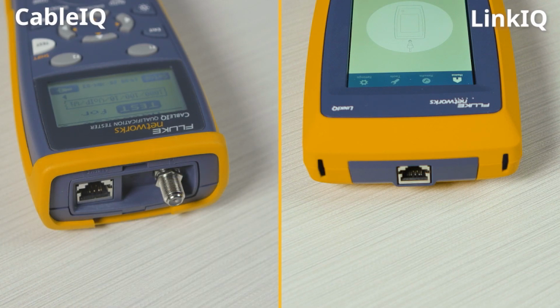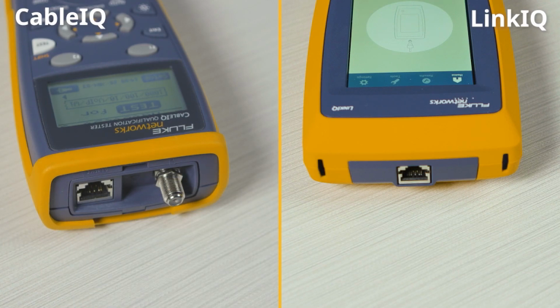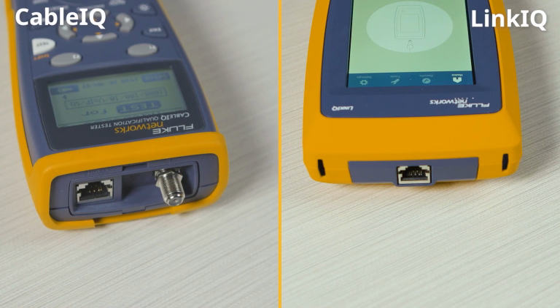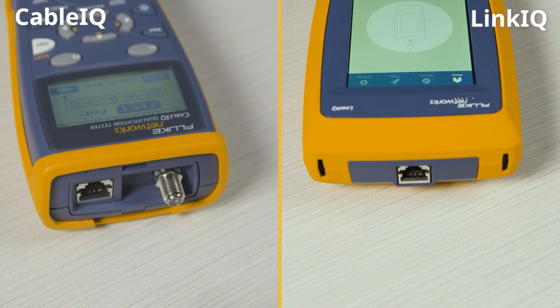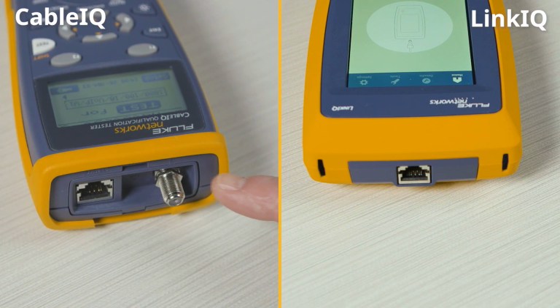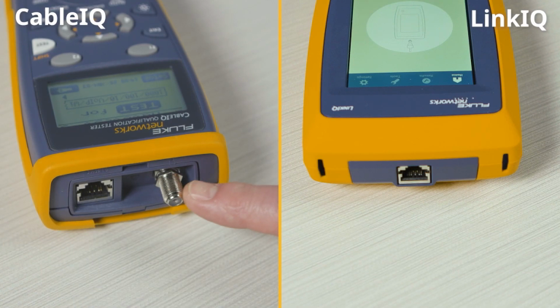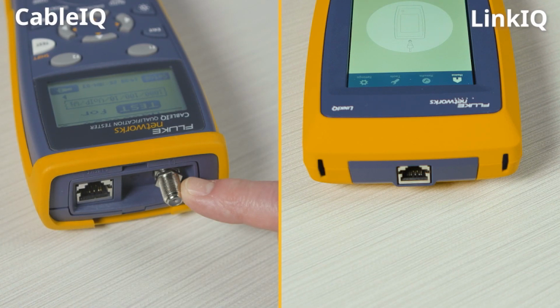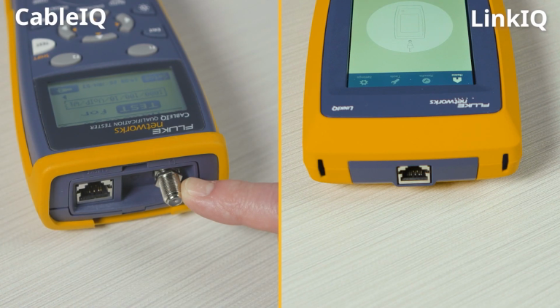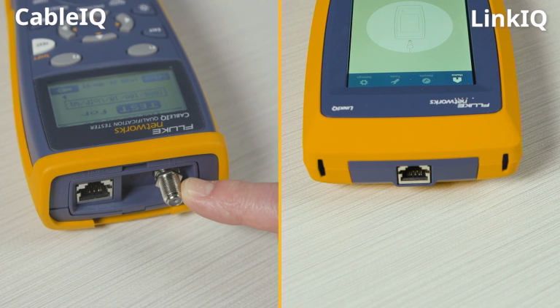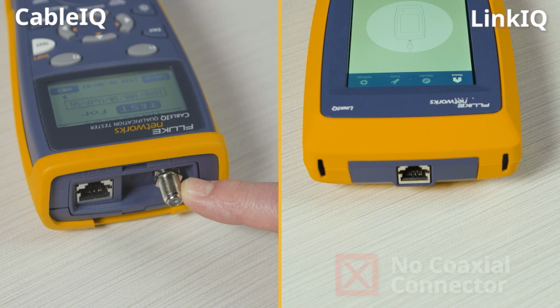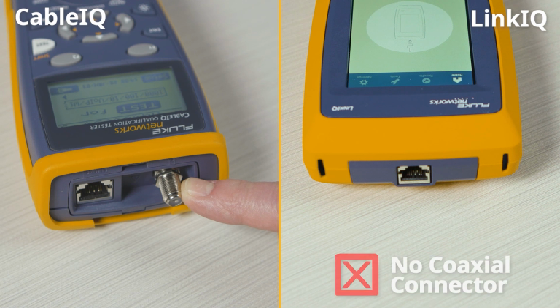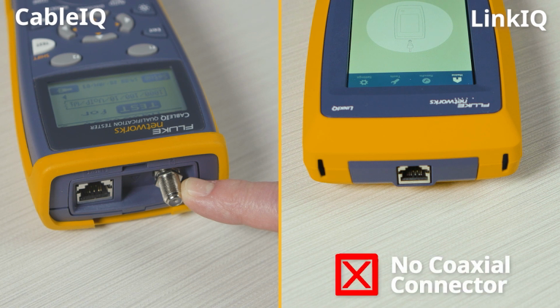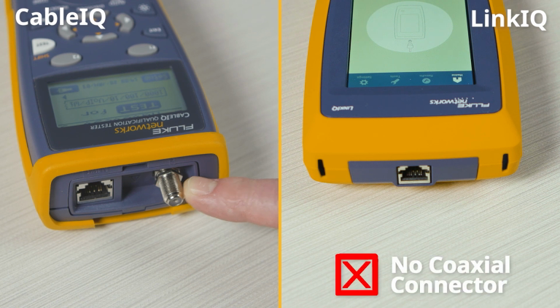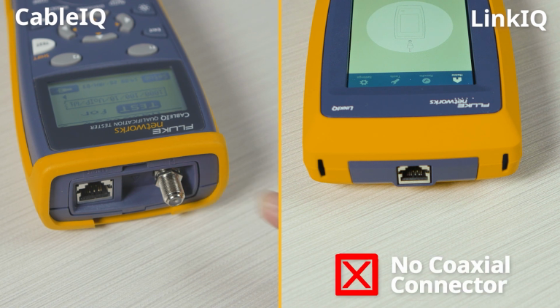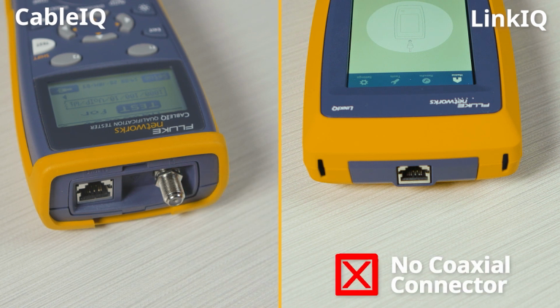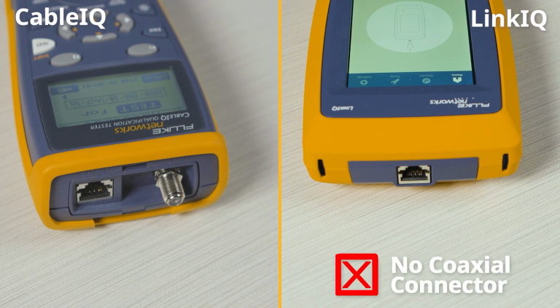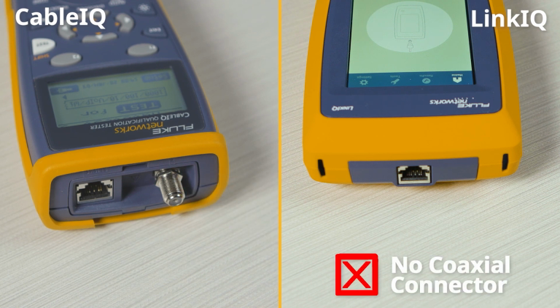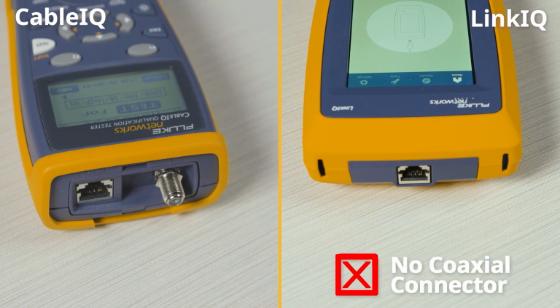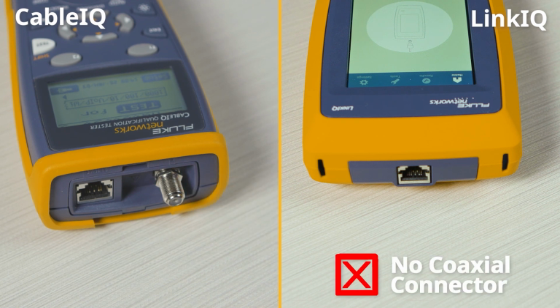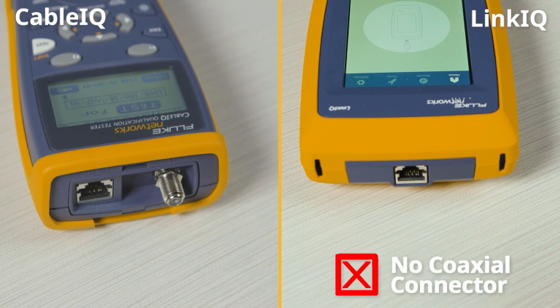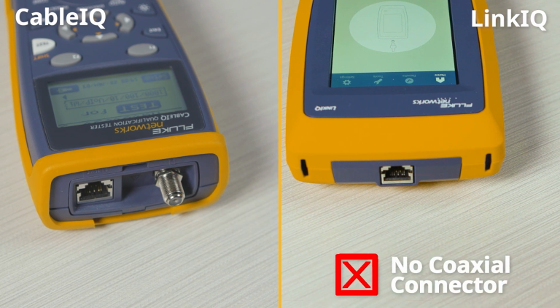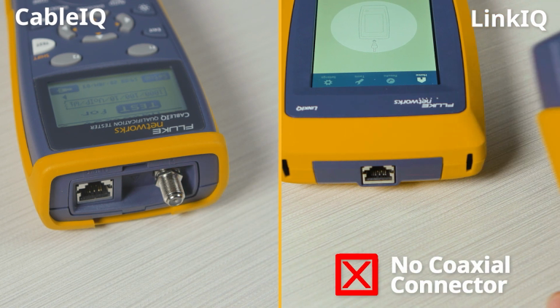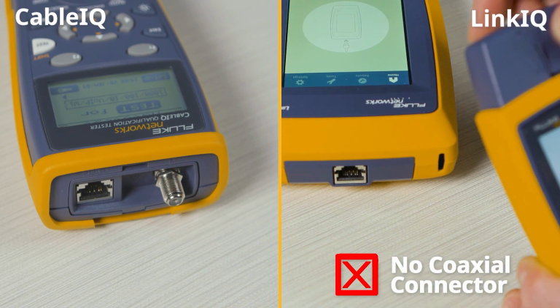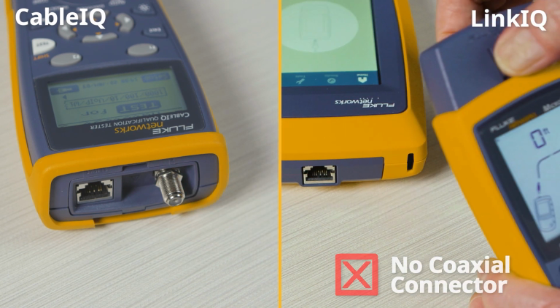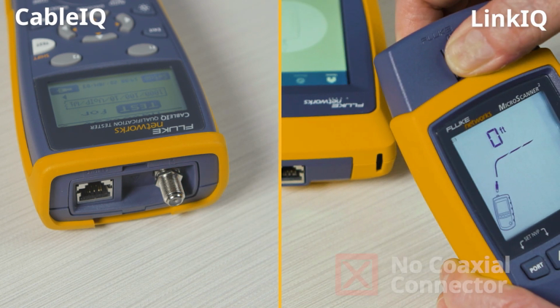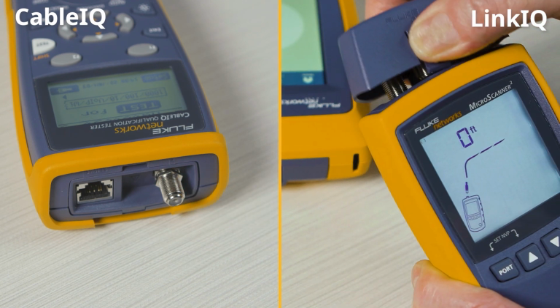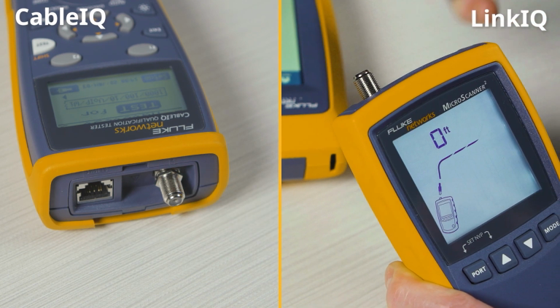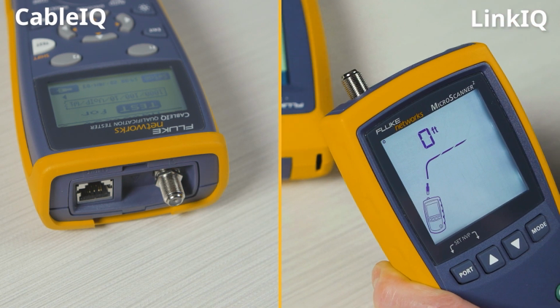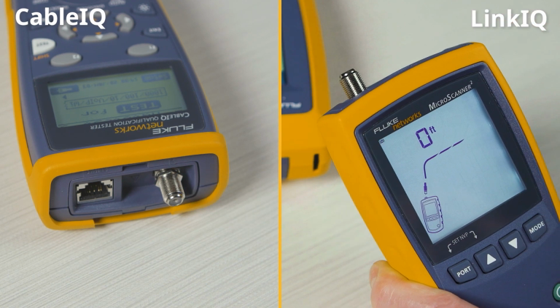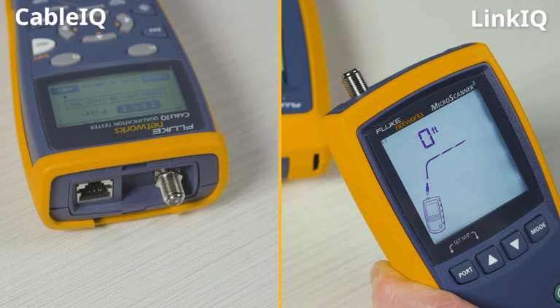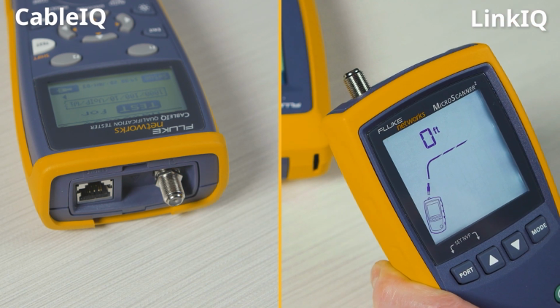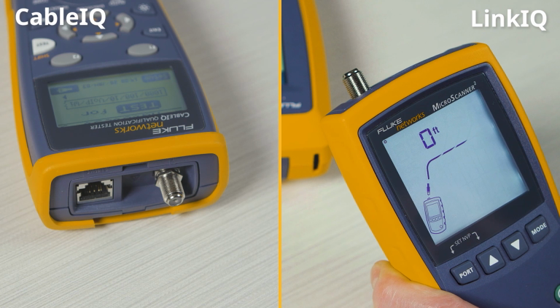Another thing you'll notice is that there's no coaxial connector in the LinkIQ. If you need coaxial testing, check out our Microscanner 2.